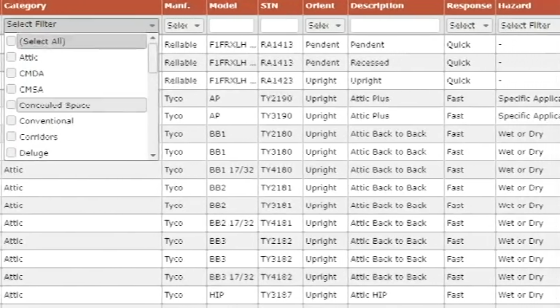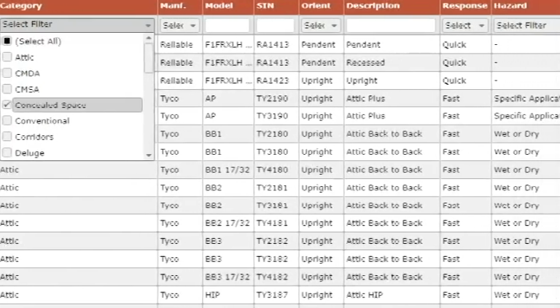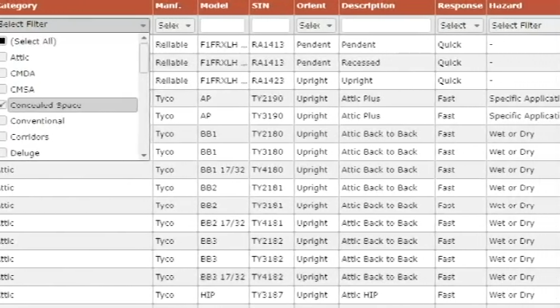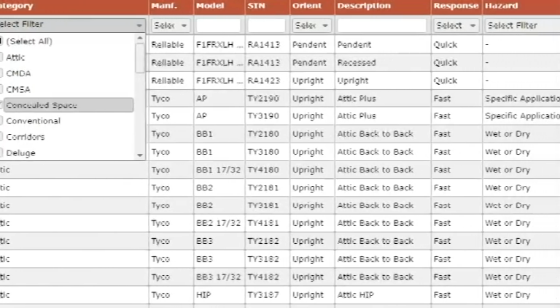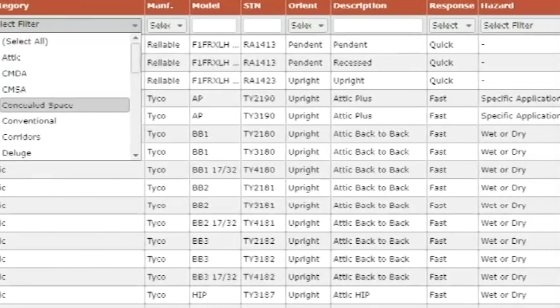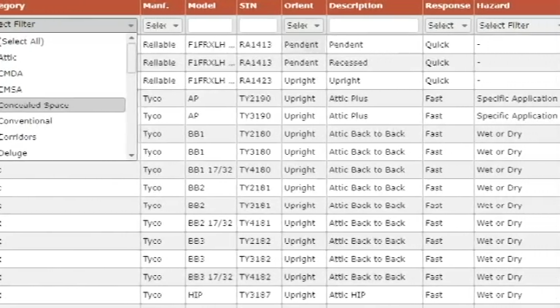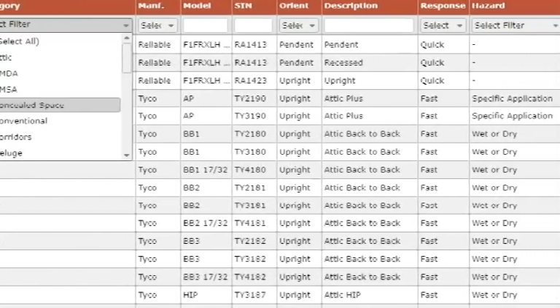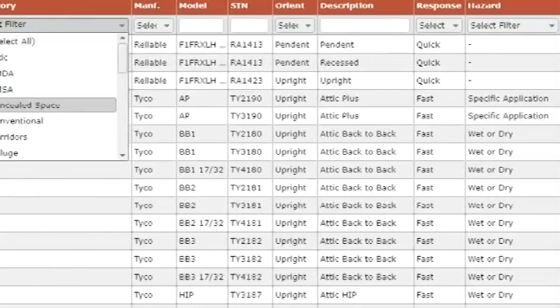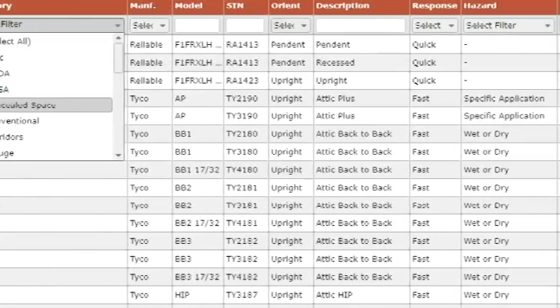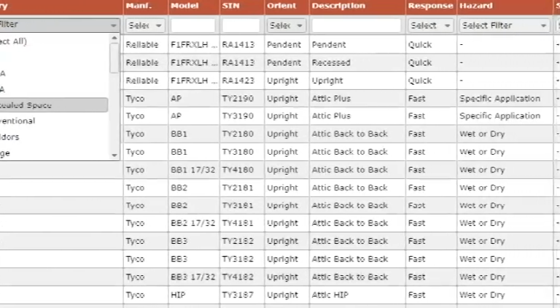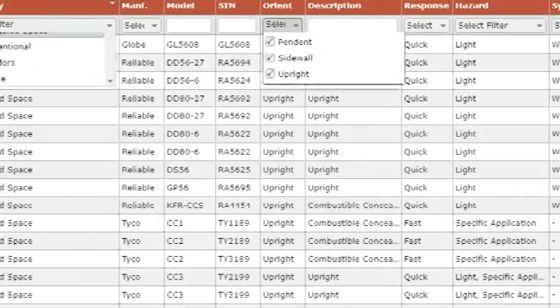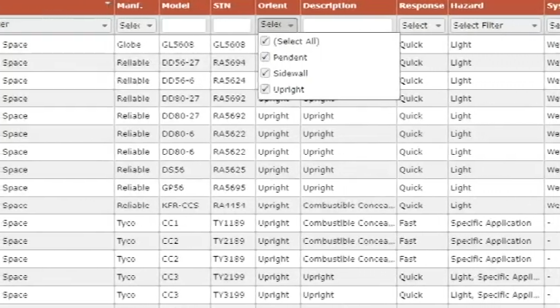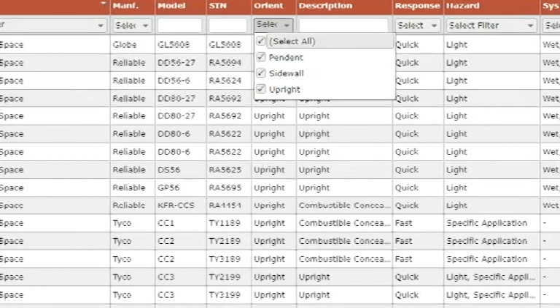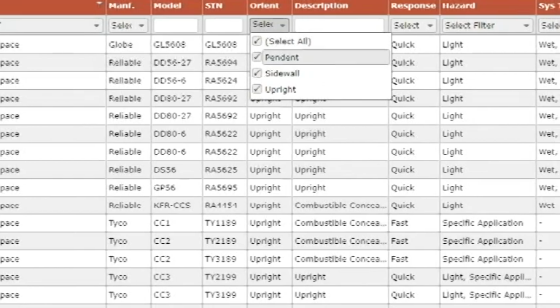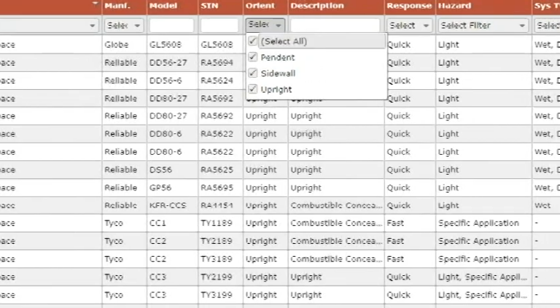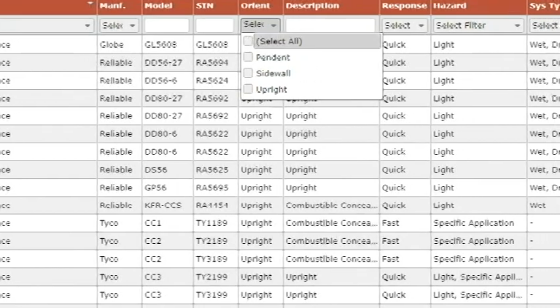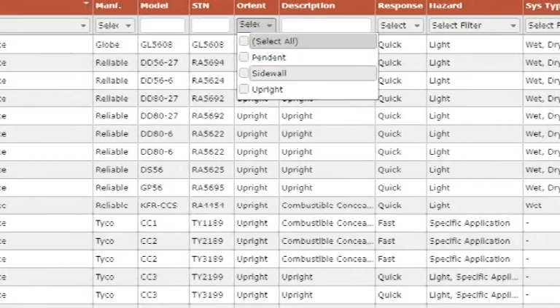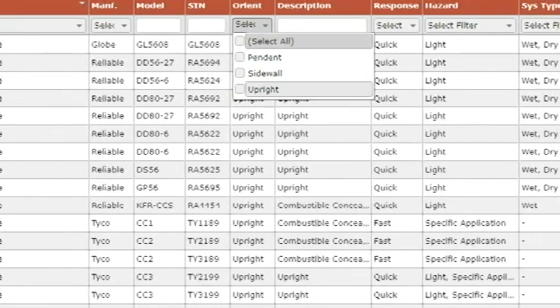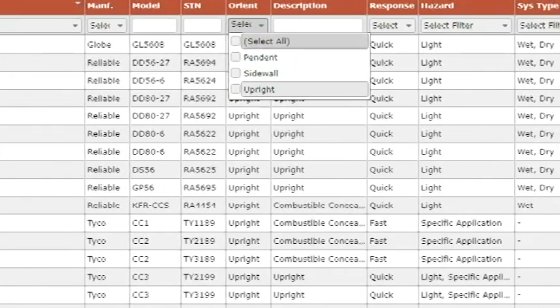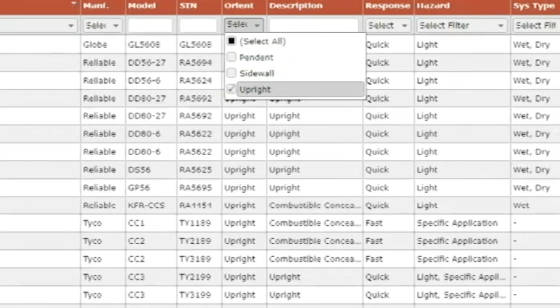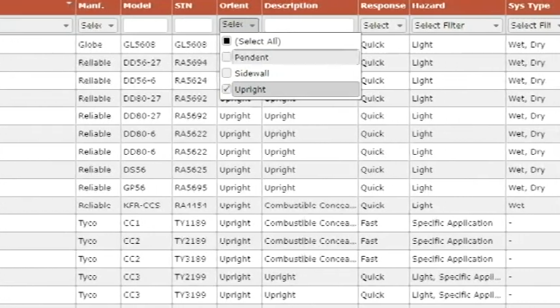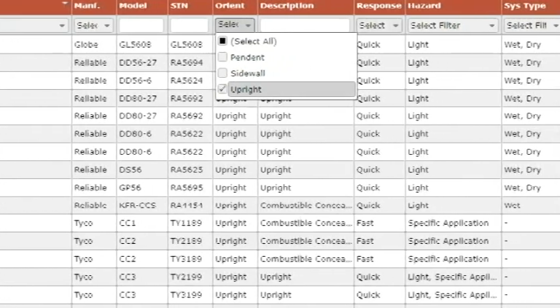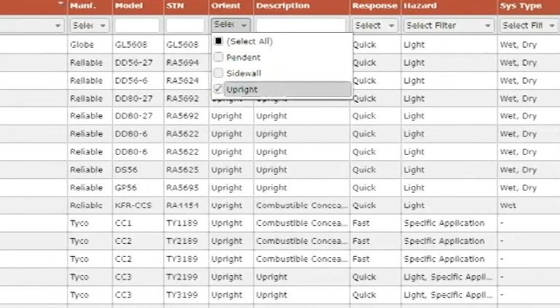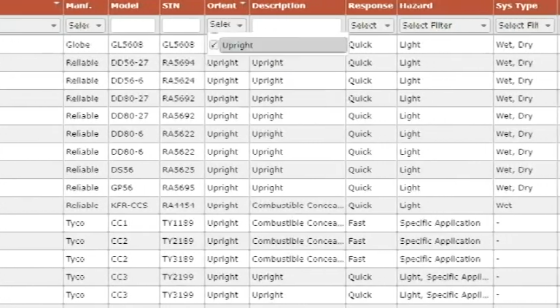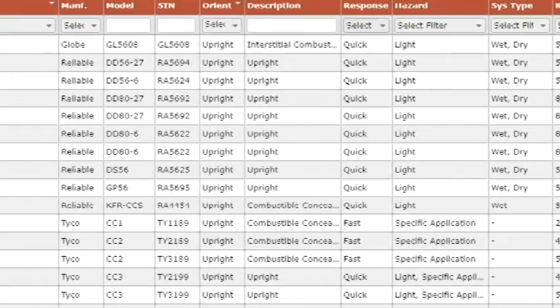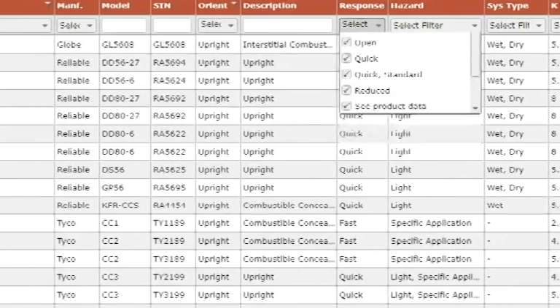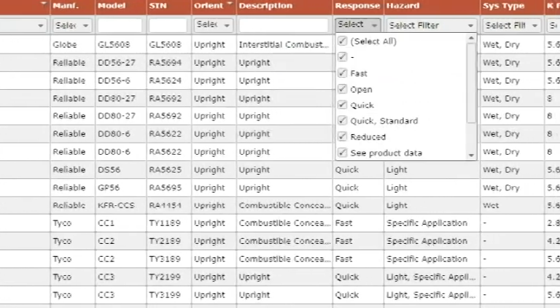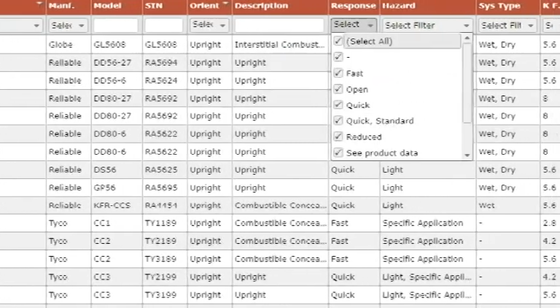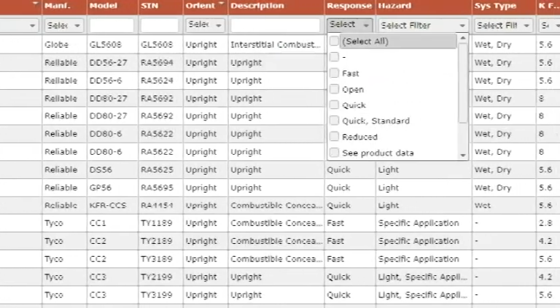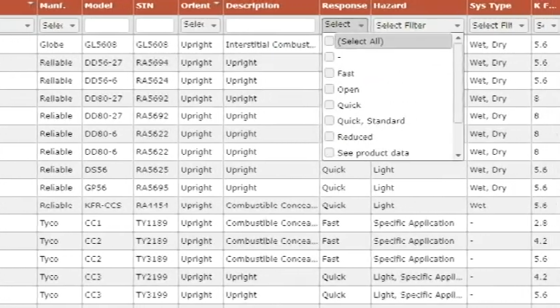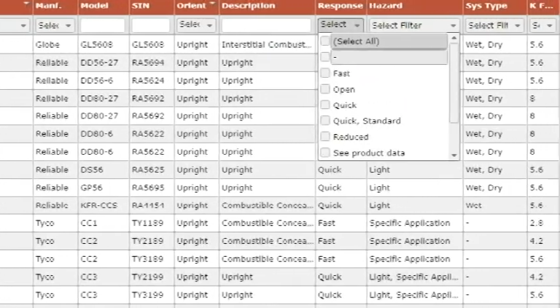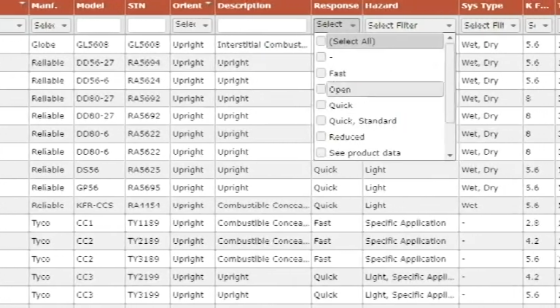Don't comb through half a dozen websites to find the information you need. With the Sprinkler Database, you can filter sprinklers by the most common parameters,